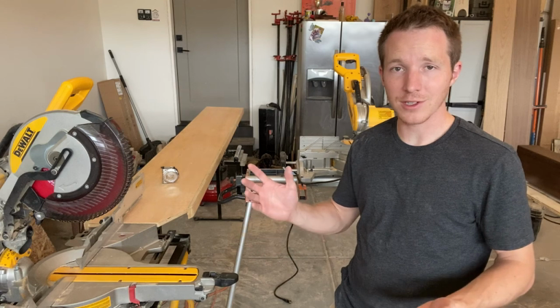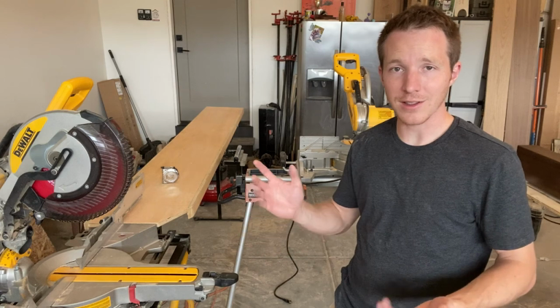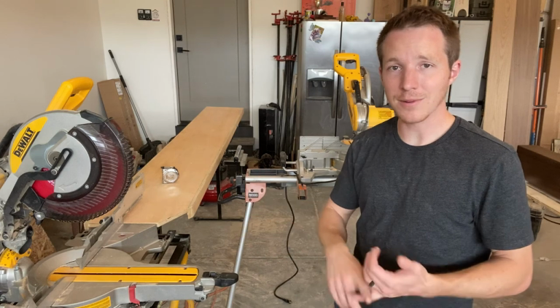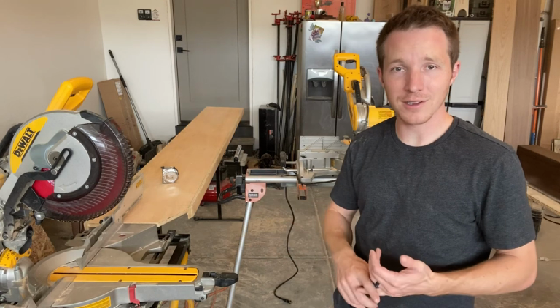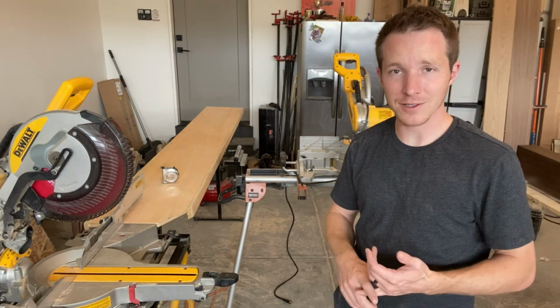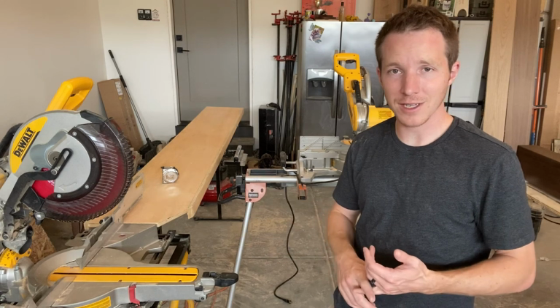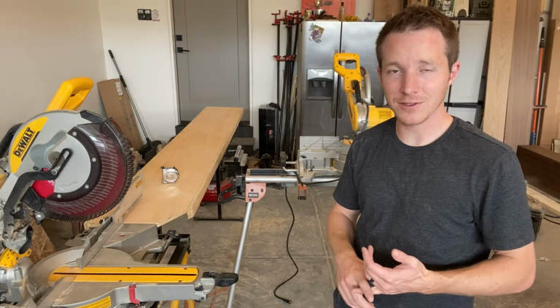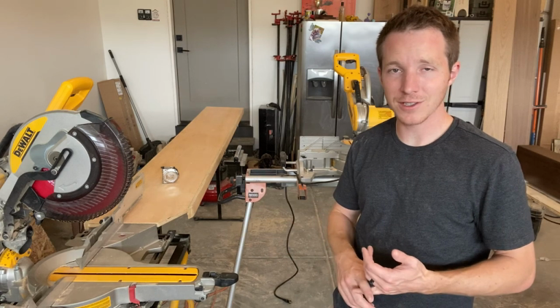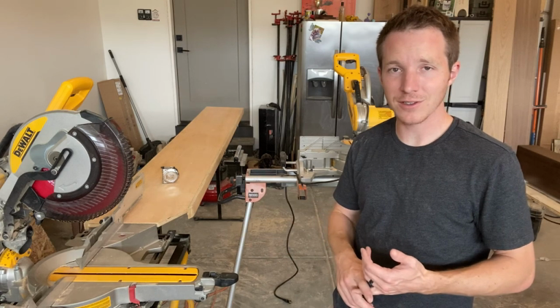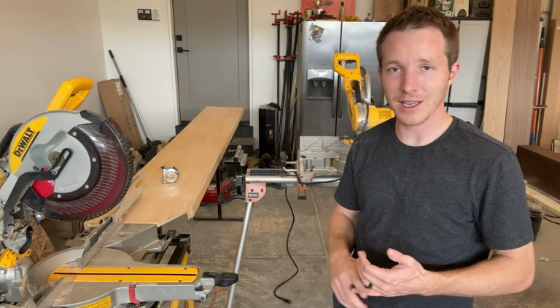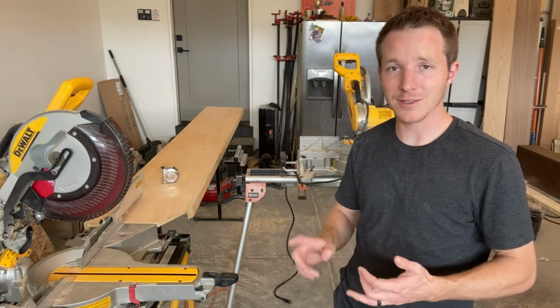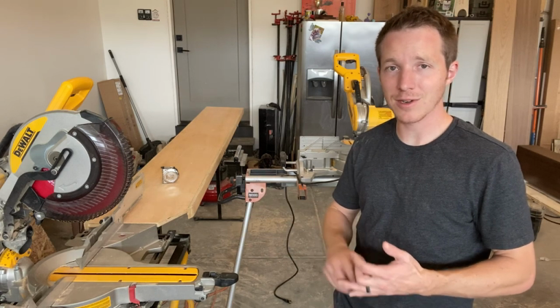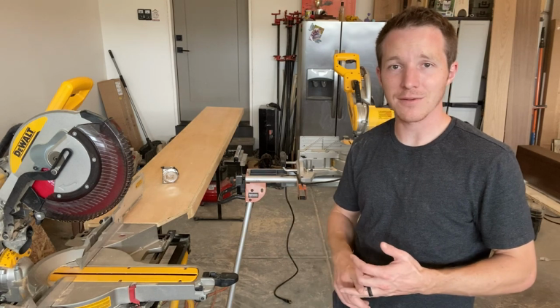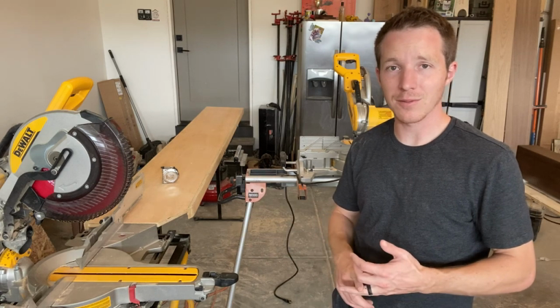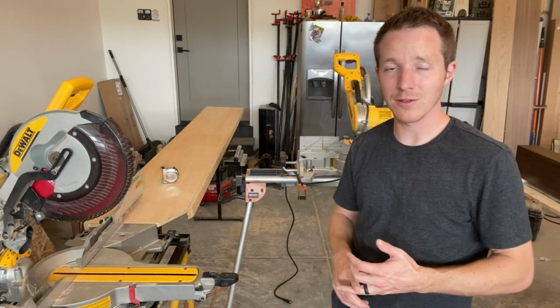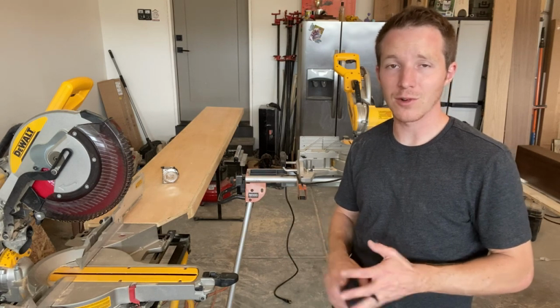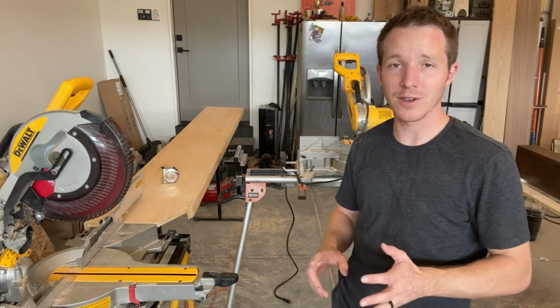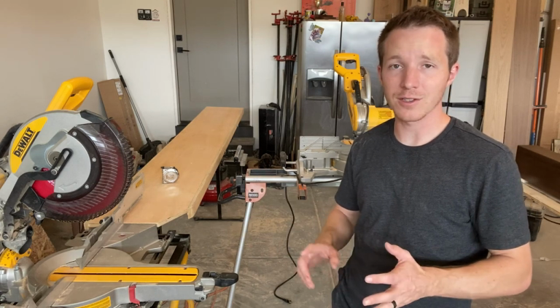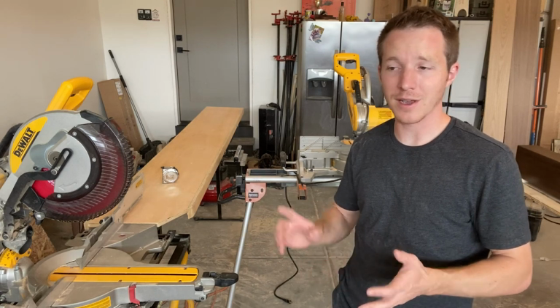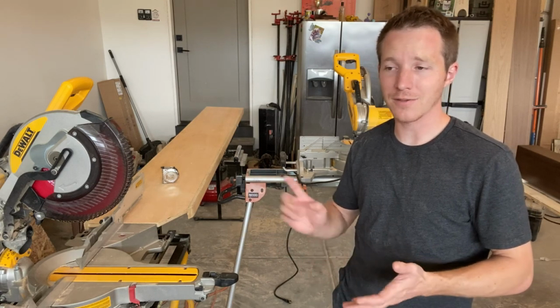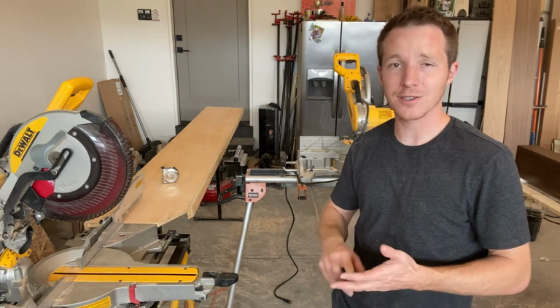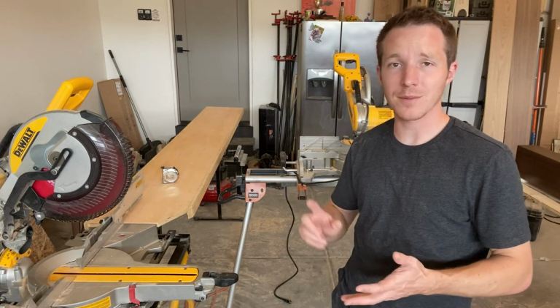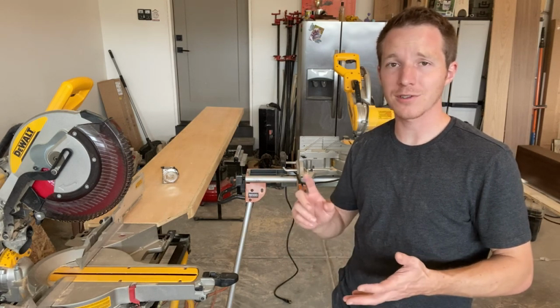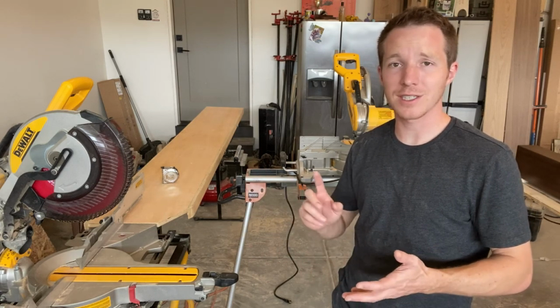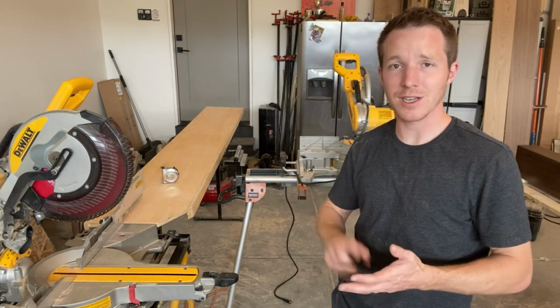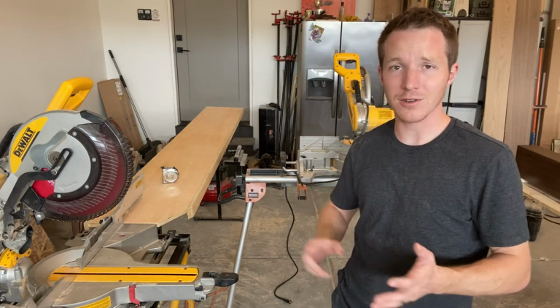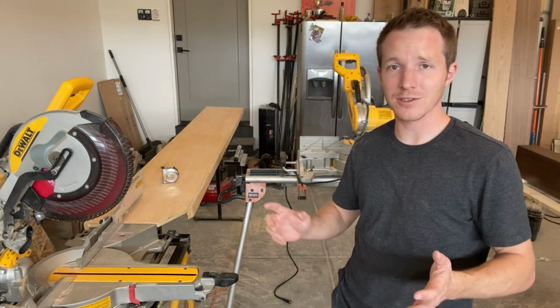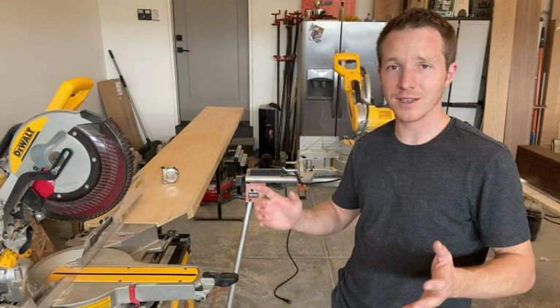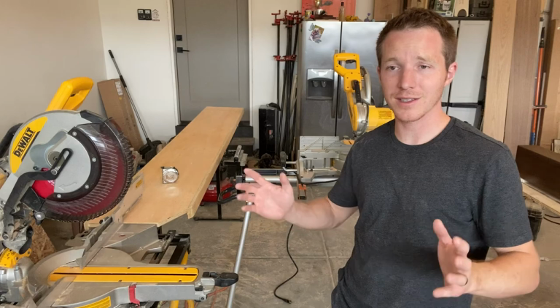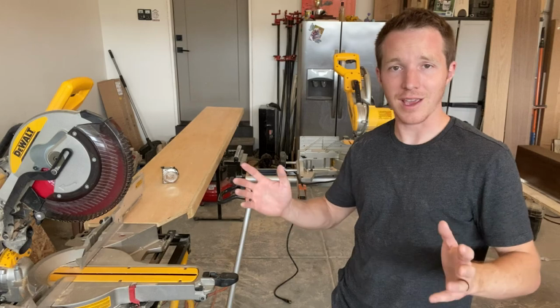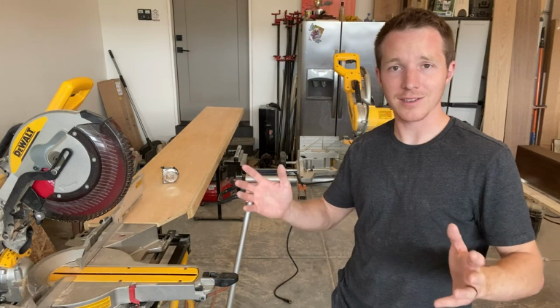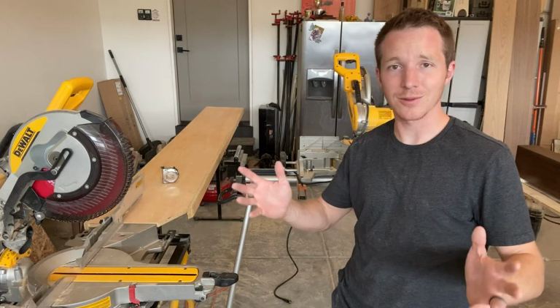Thanks so much for watching this video. Make sure you hit that like button if this was helpful and subscribe for more videos about finished carpentry, general contracting, and tools.